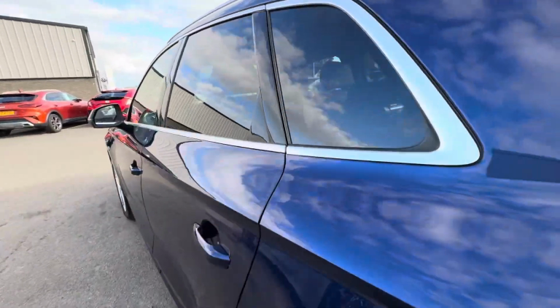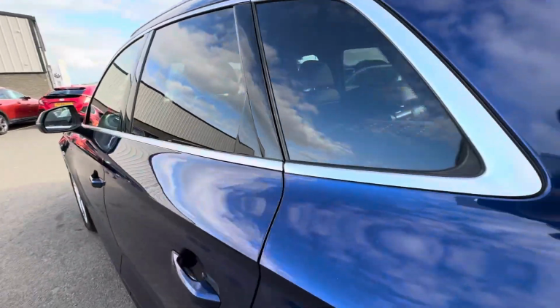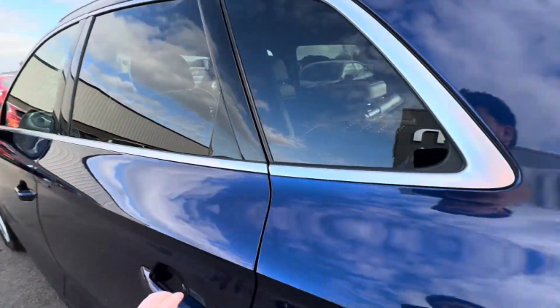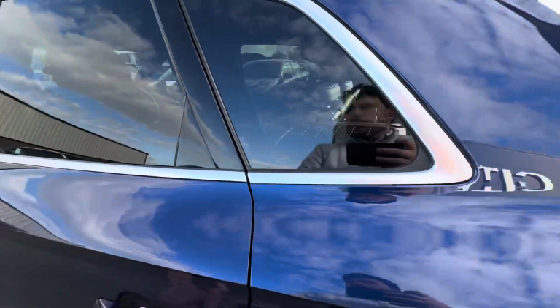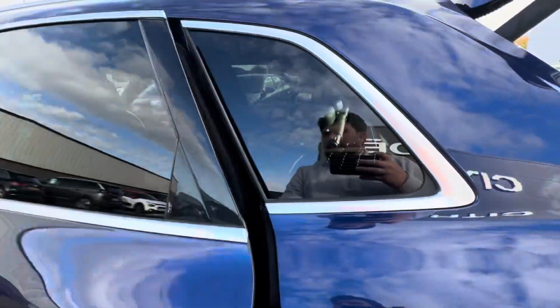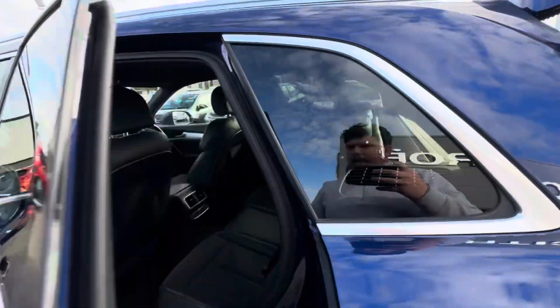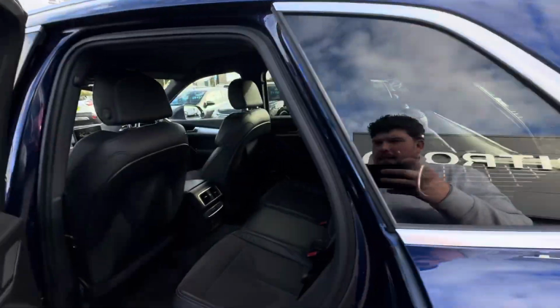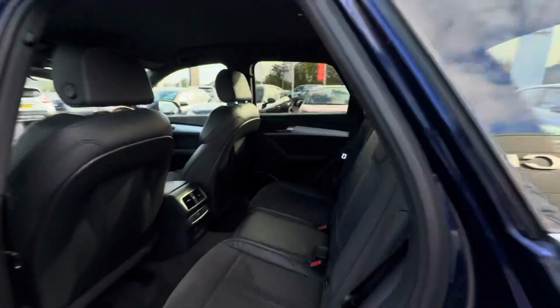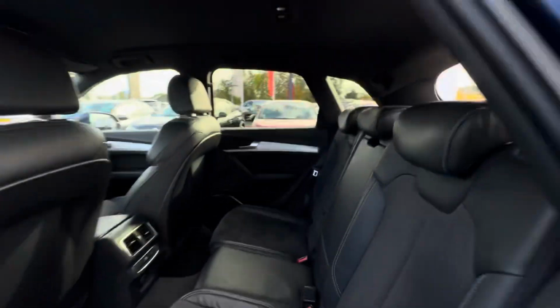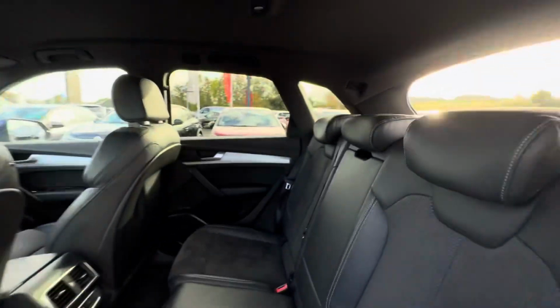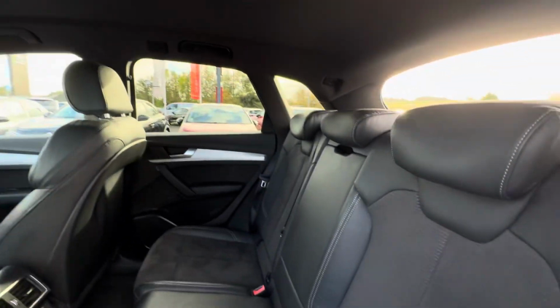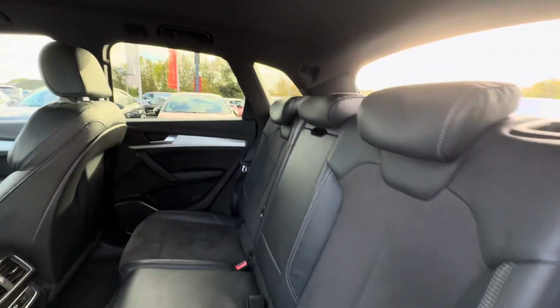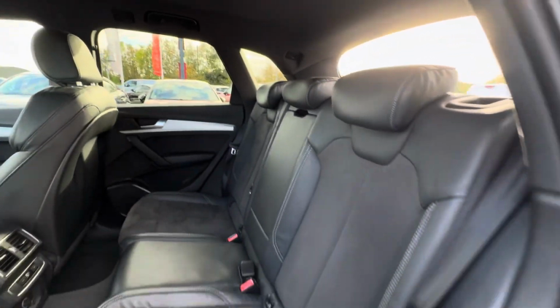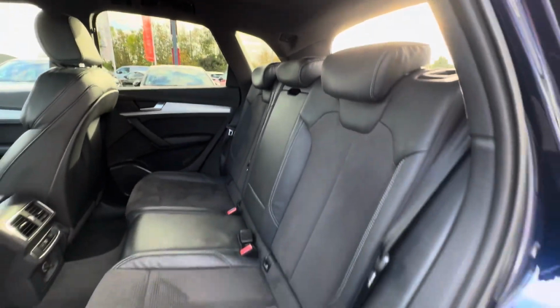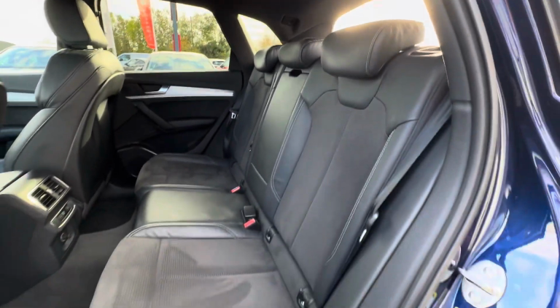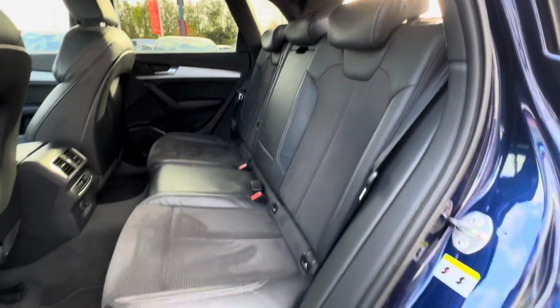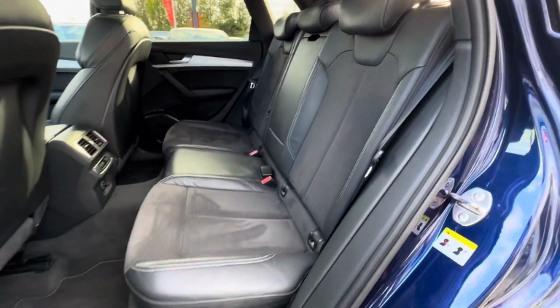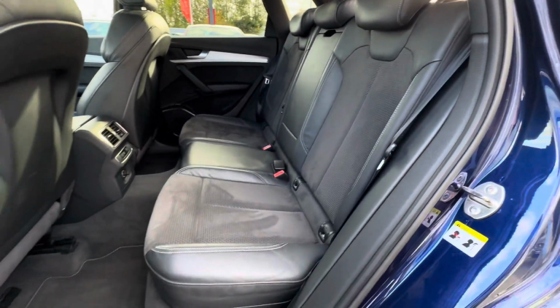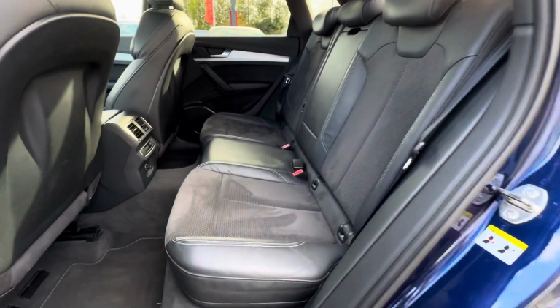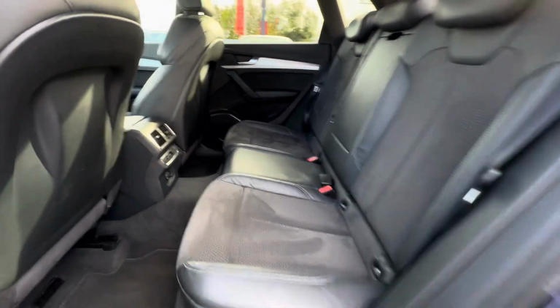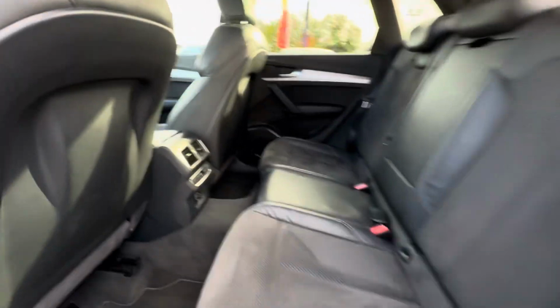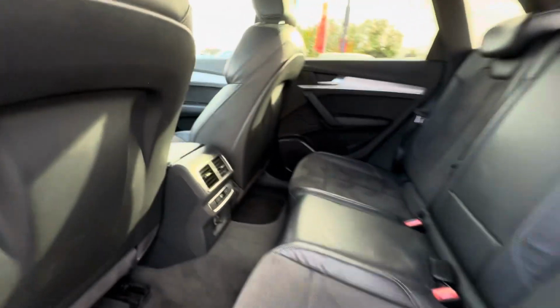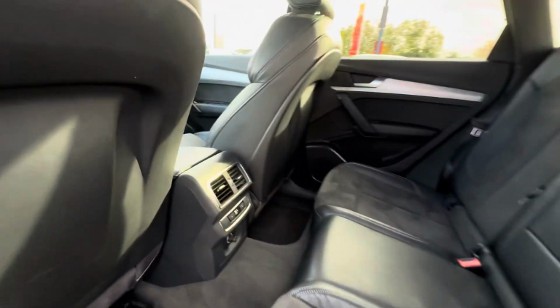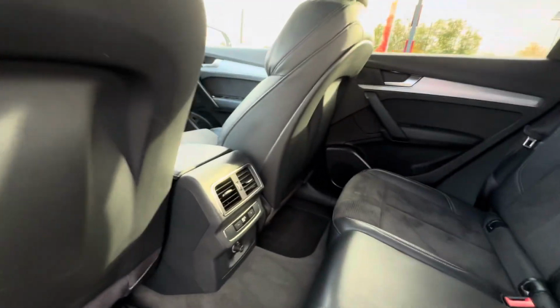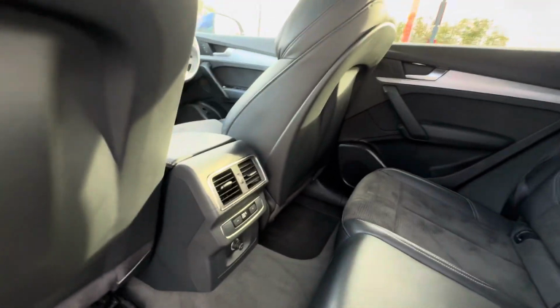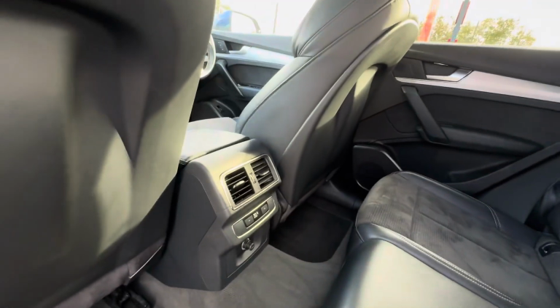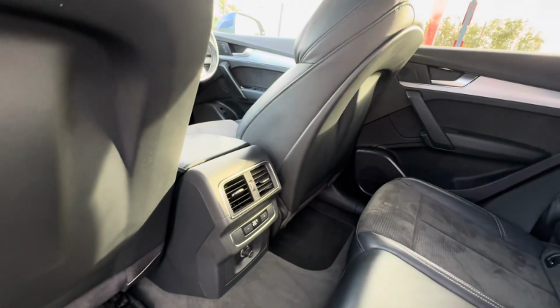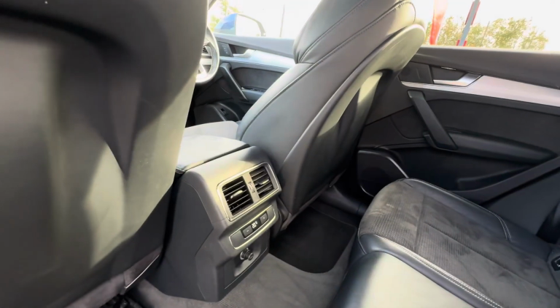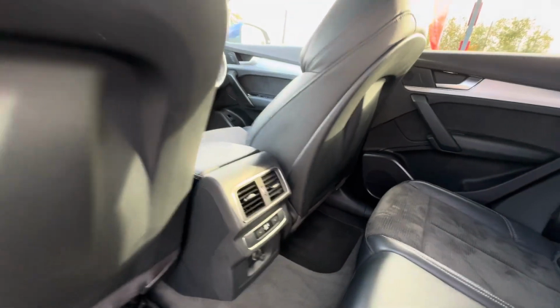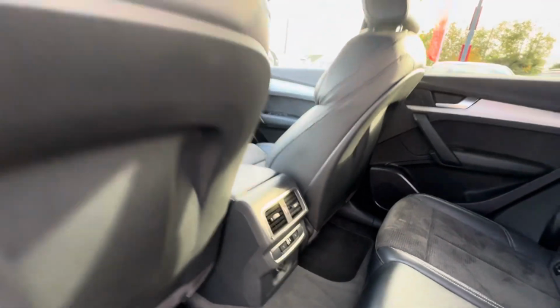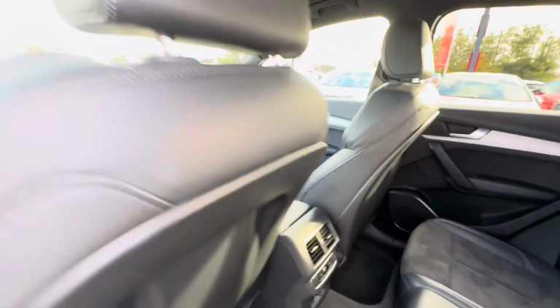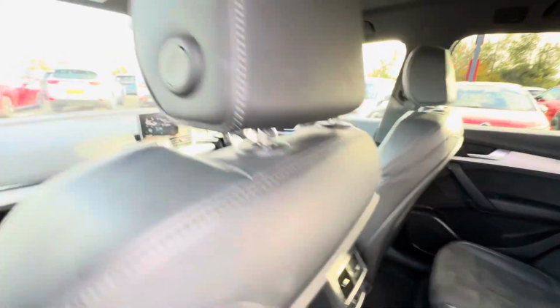Moving on to the back, we have that lovely part leather finish, along with the heating controls down there.